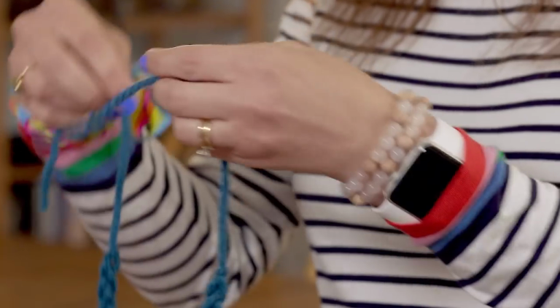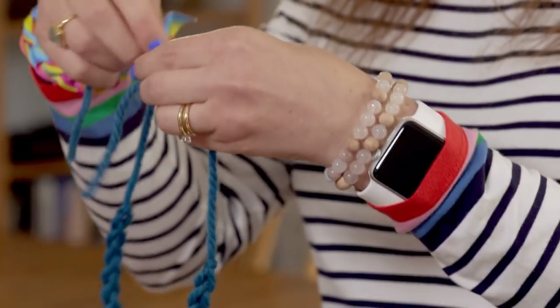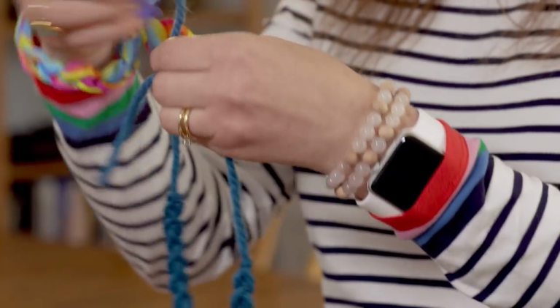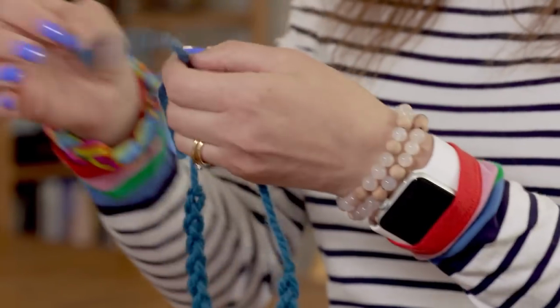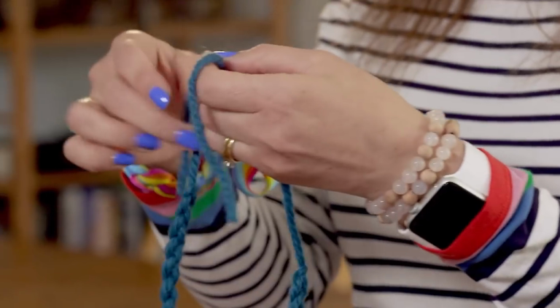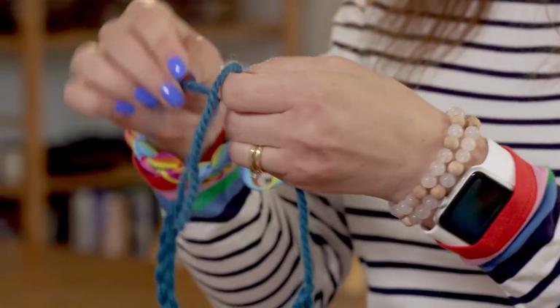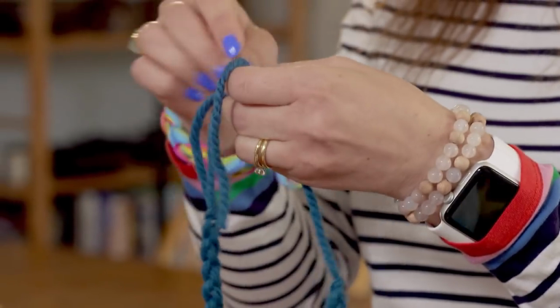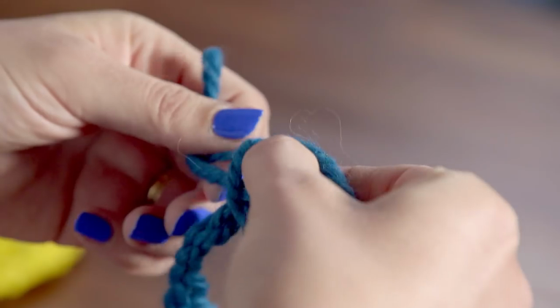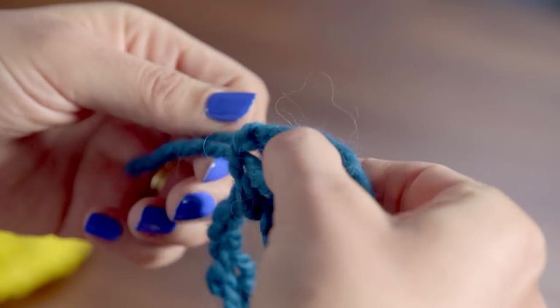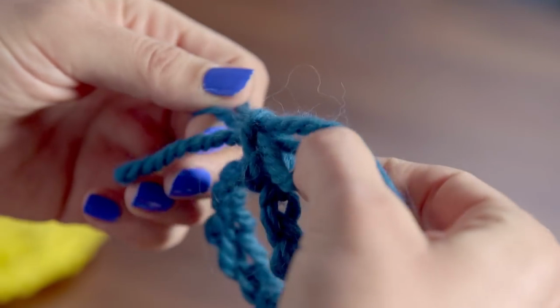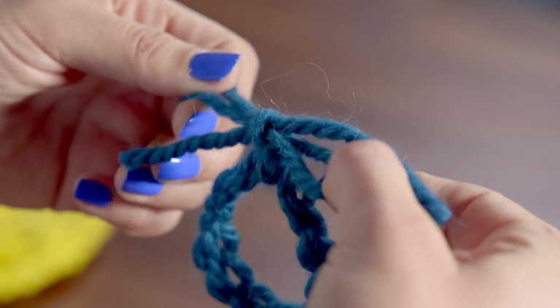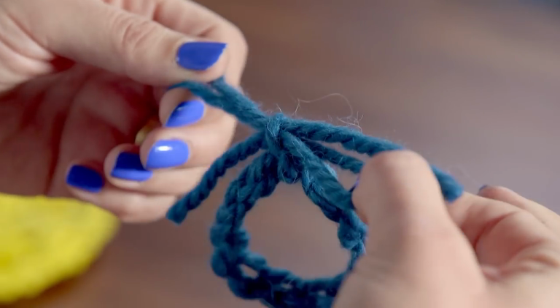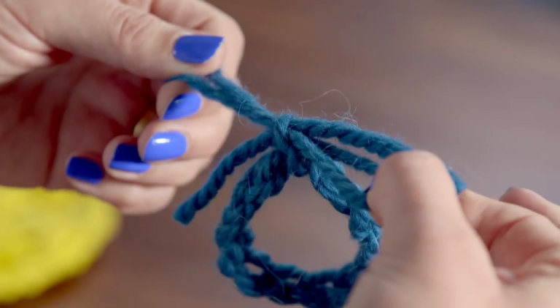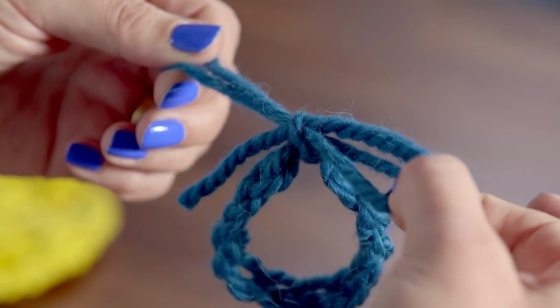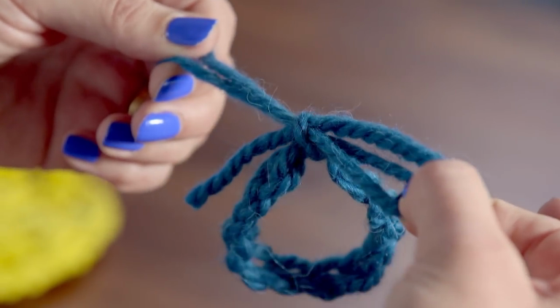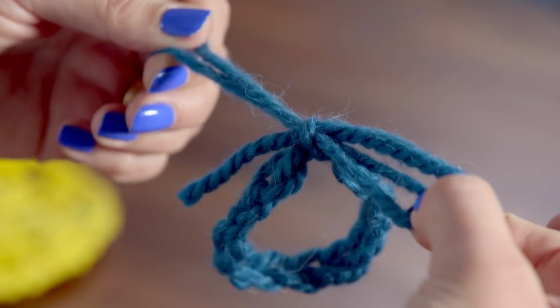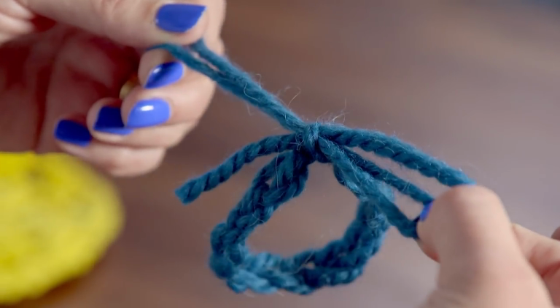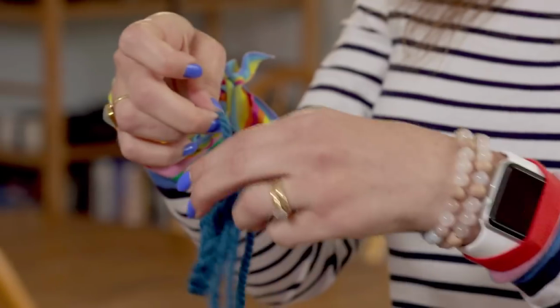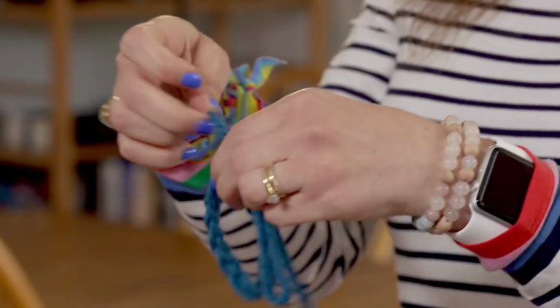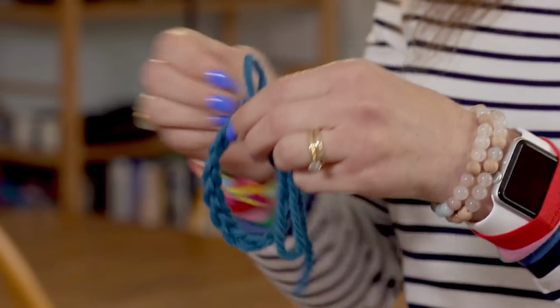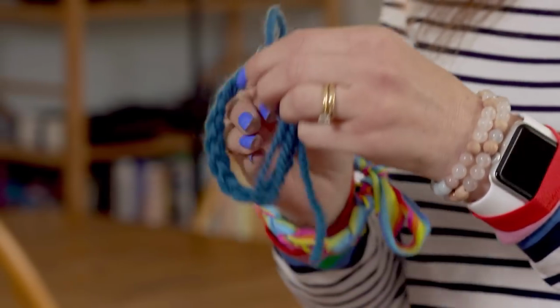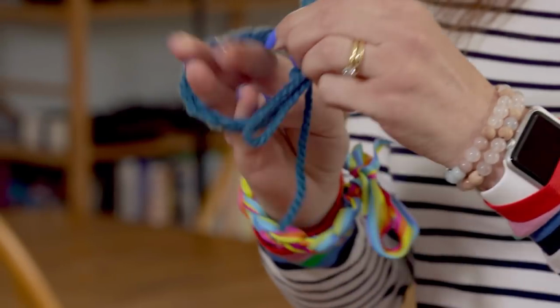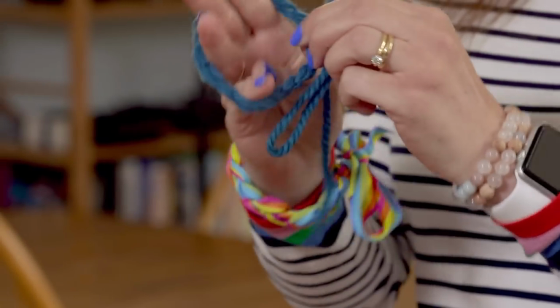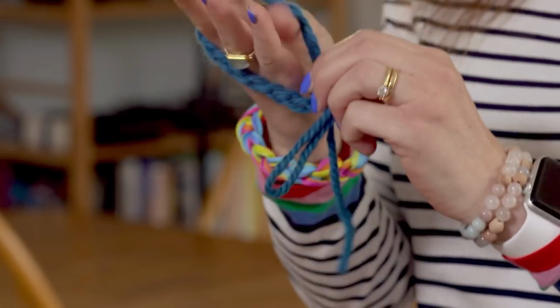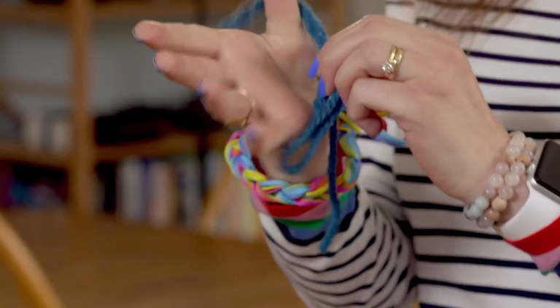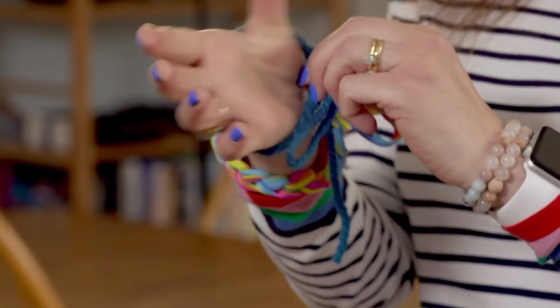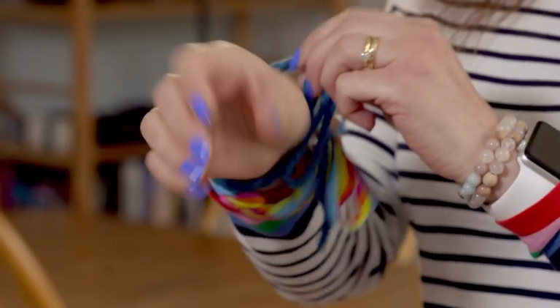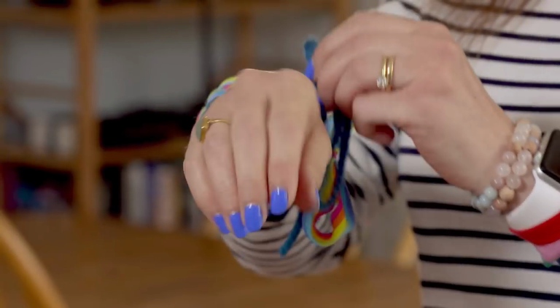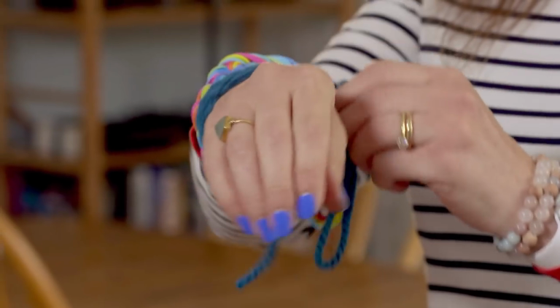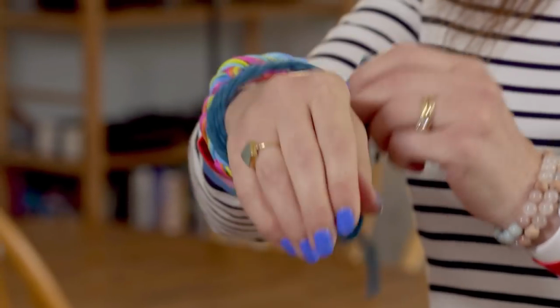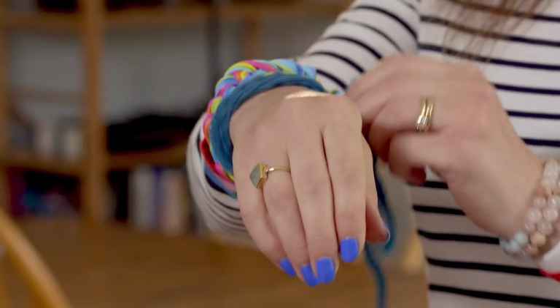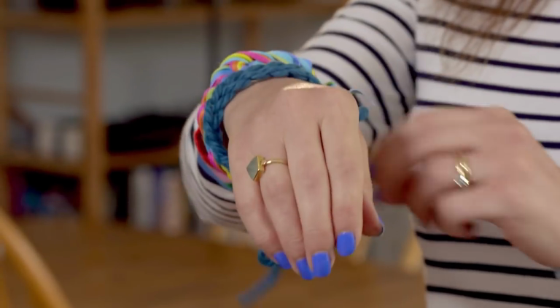Tie your two ends in a bow, and you've got an epic bracelet.